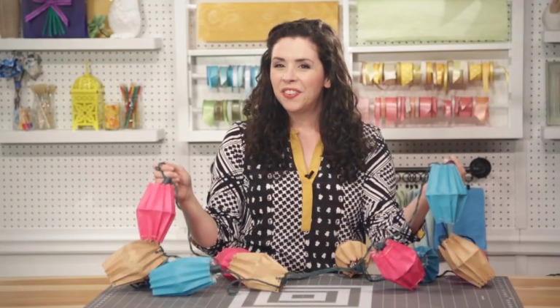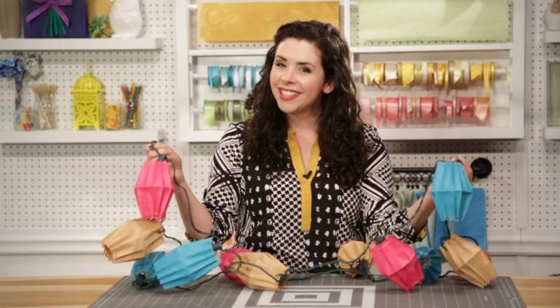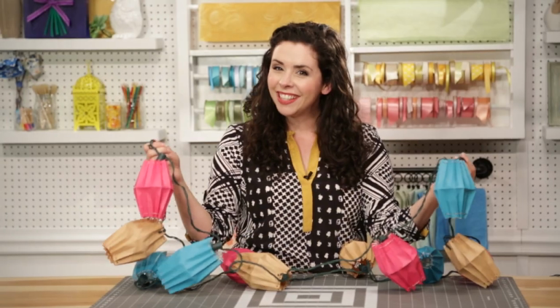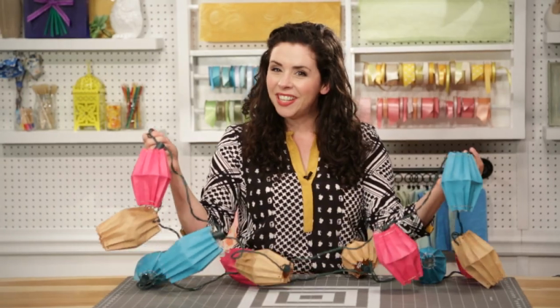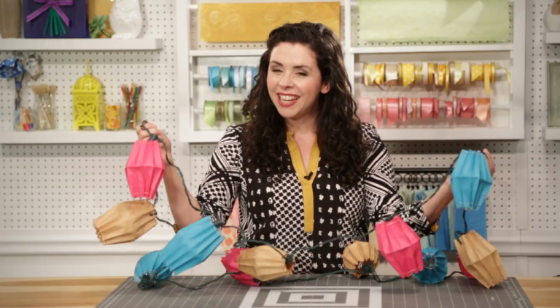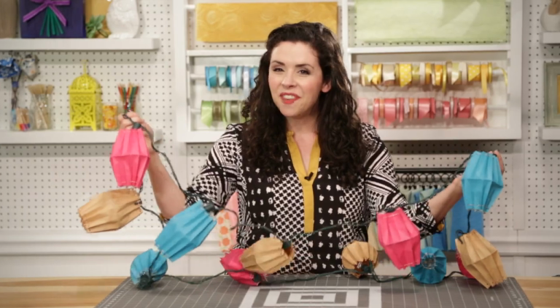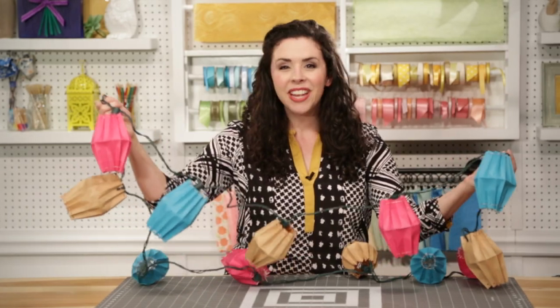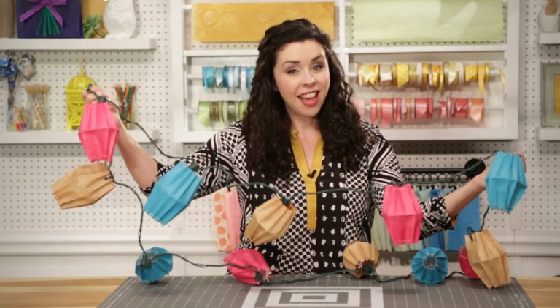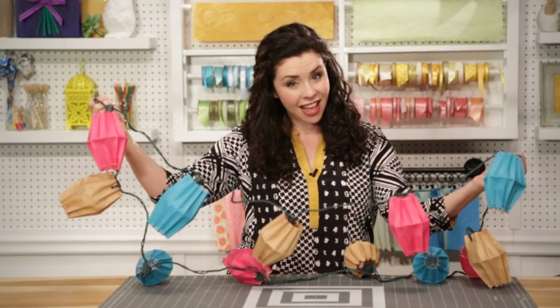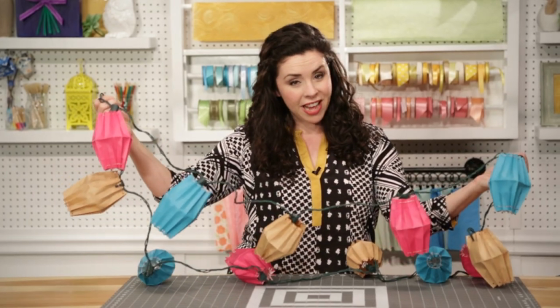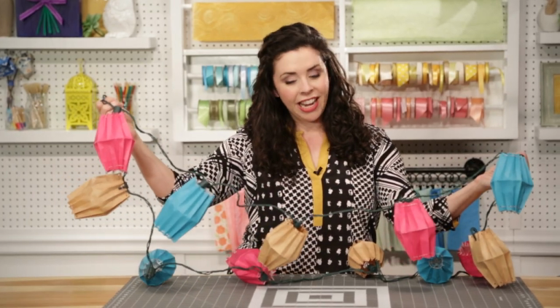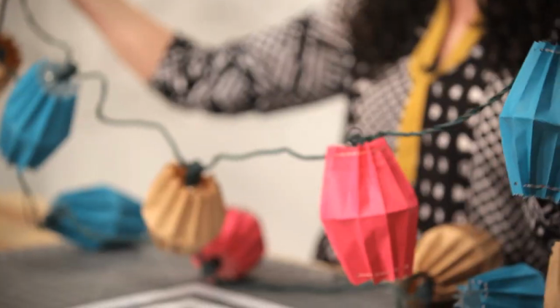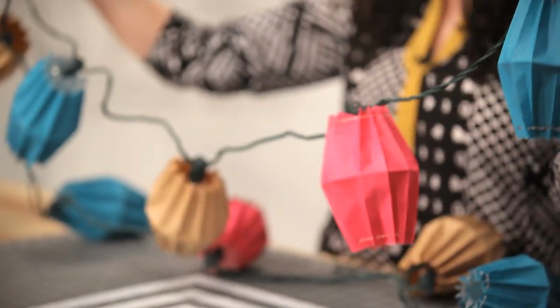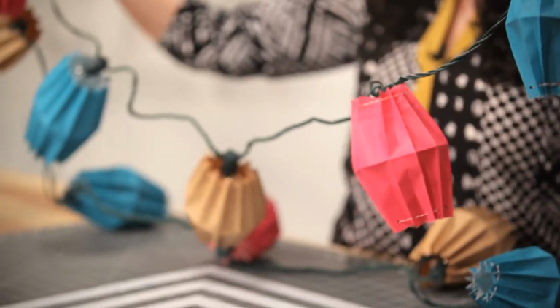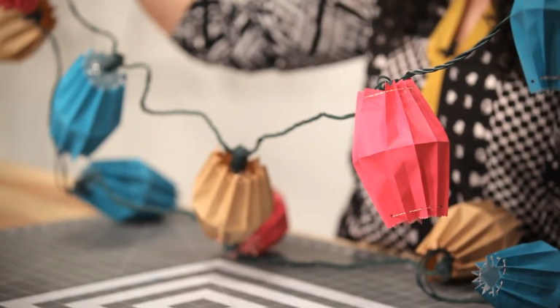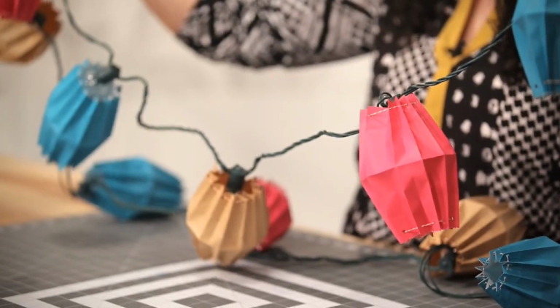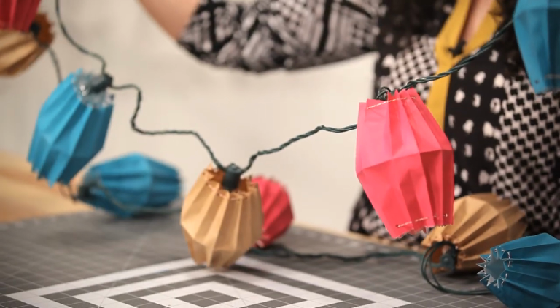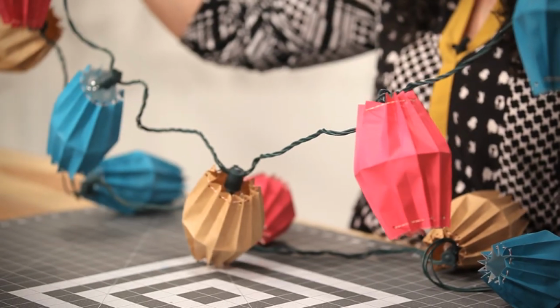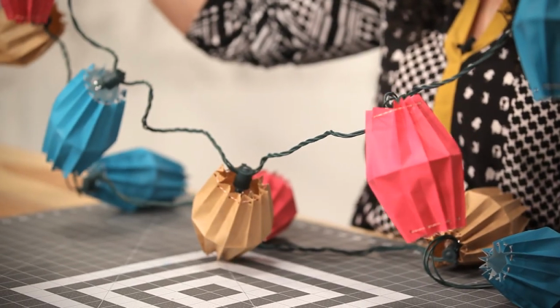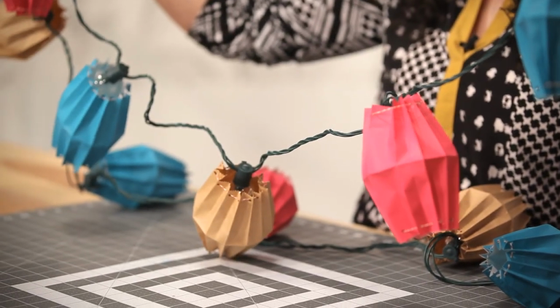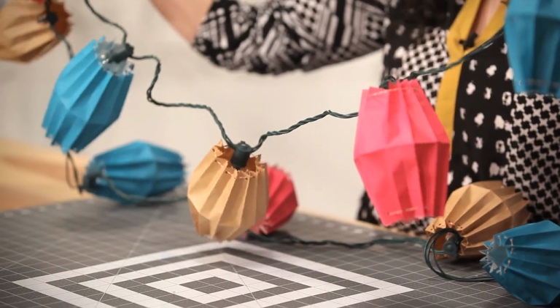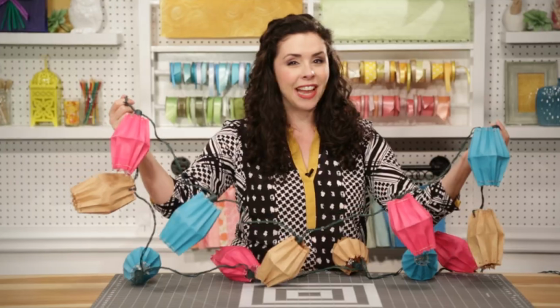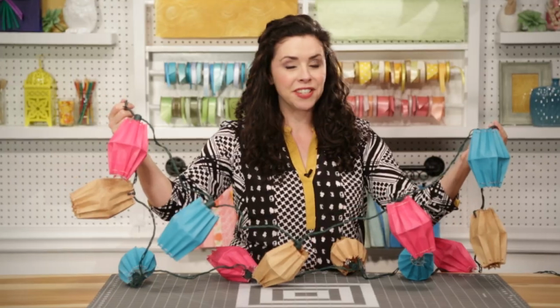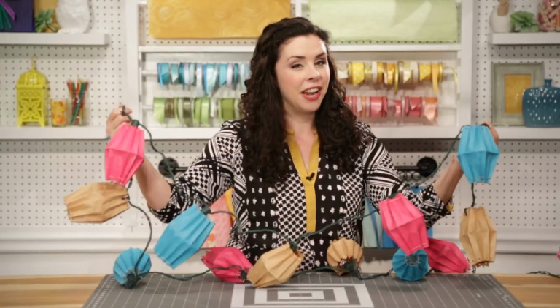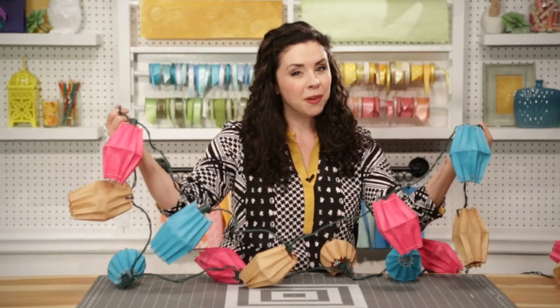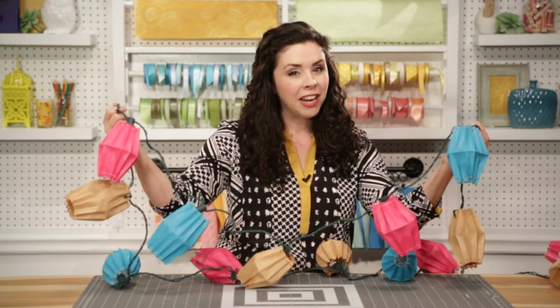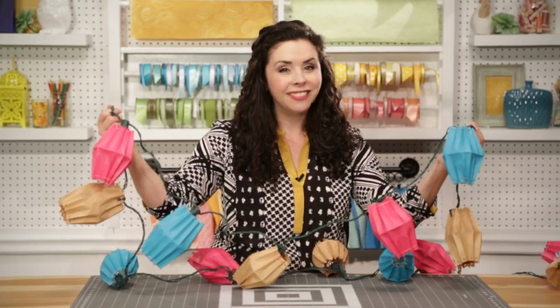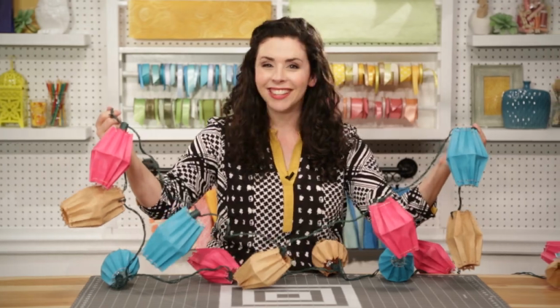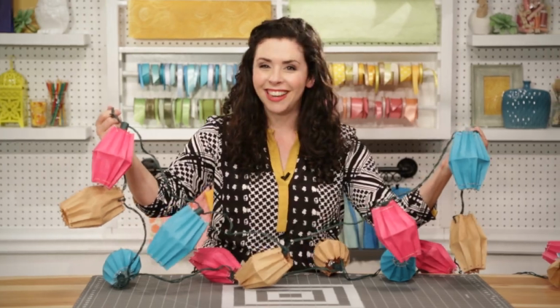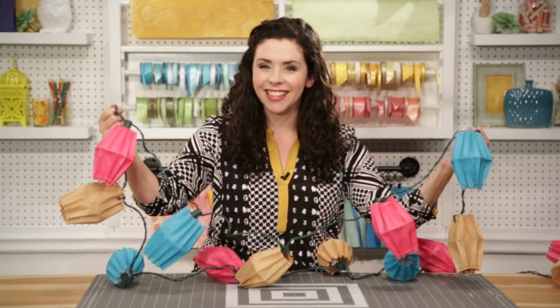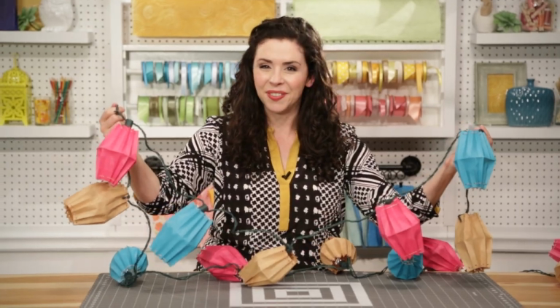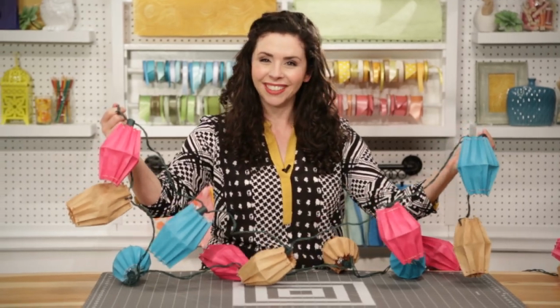With just a little bit of time and not a lot of money, I think we got a pretty cute light set here. Now we're just ready for a party. I'll see you guys next week. Bye!